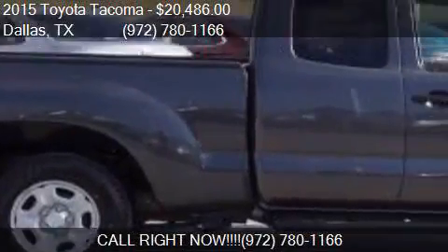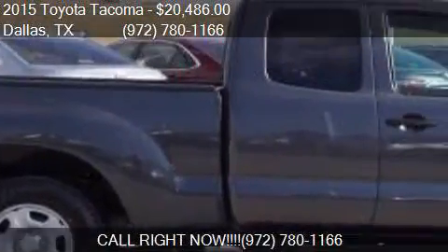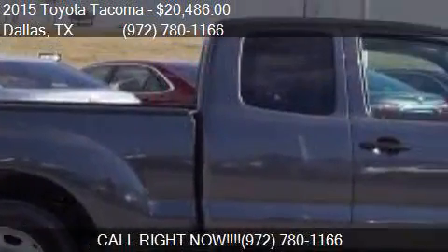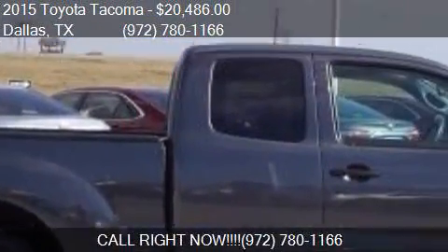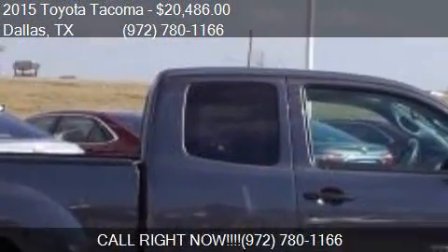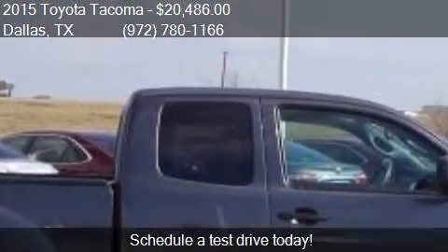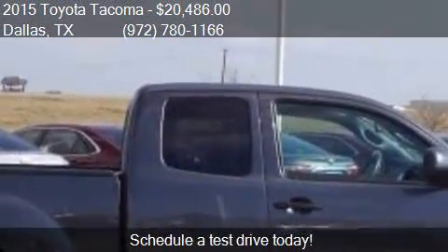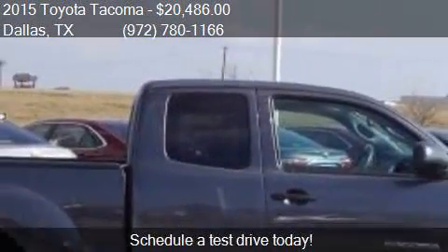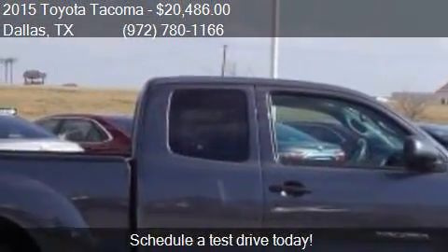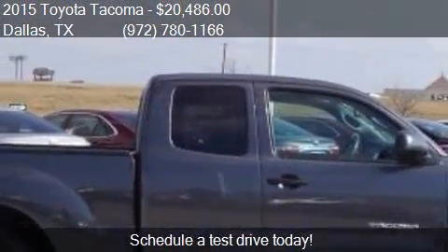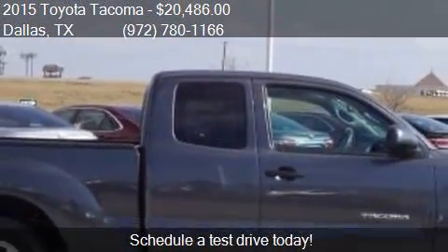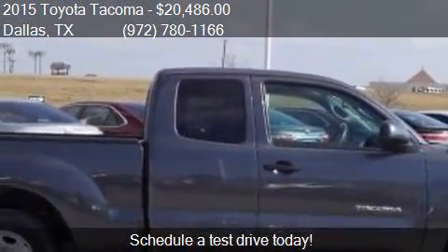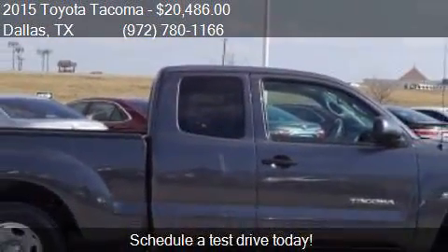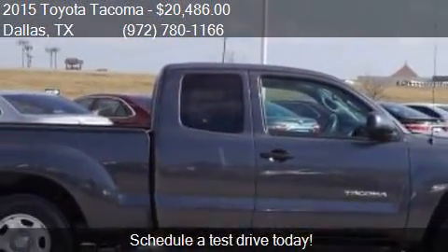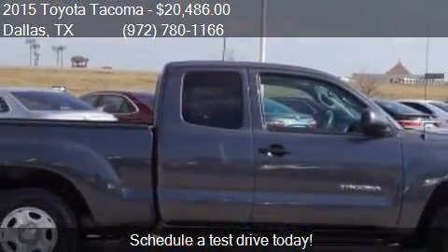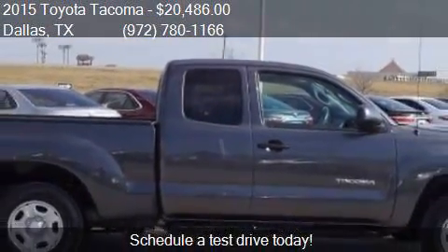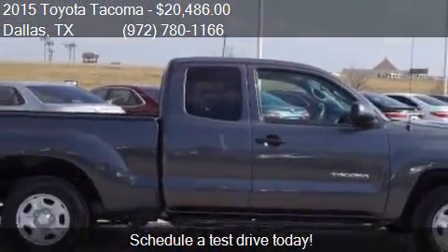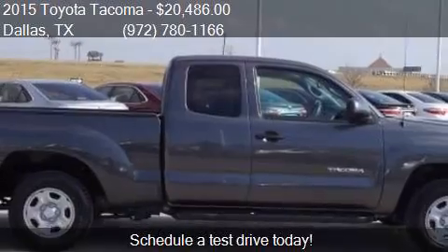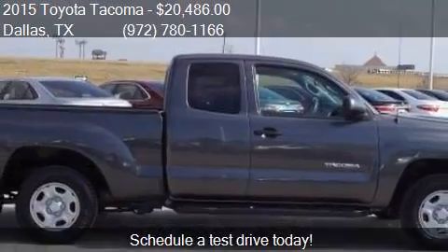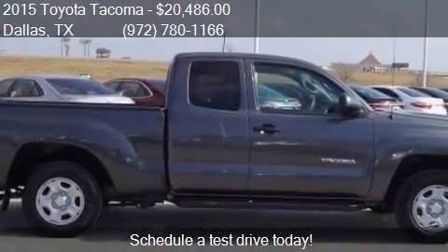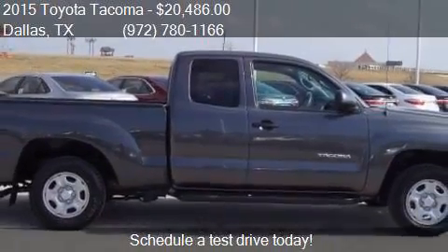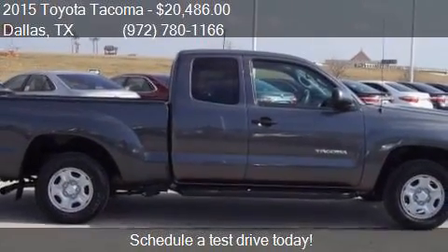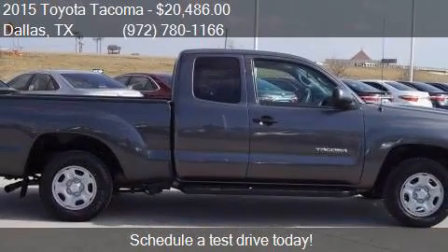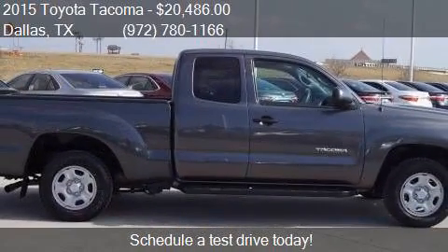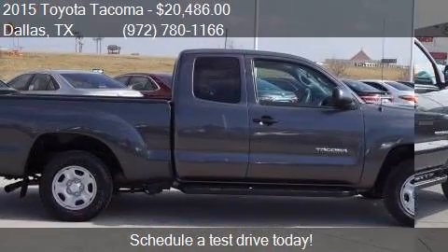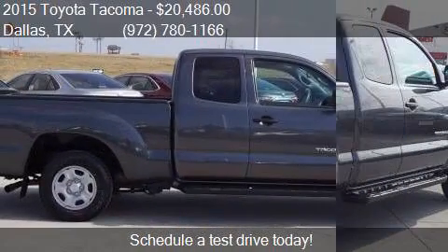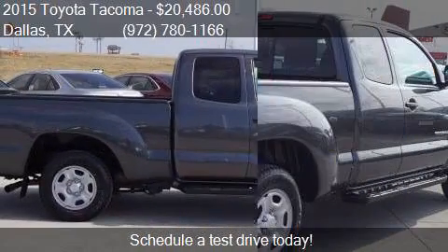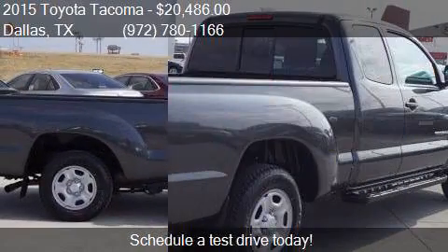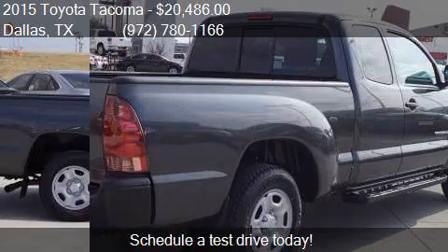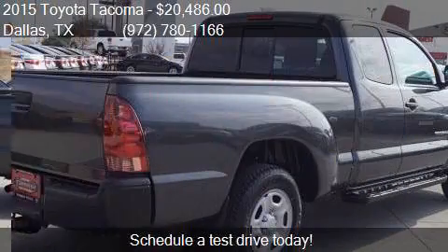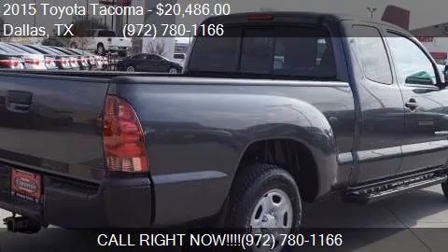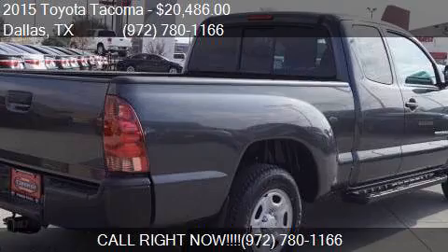This 2015 Toyota Tacoma has just over 23,749 miles.